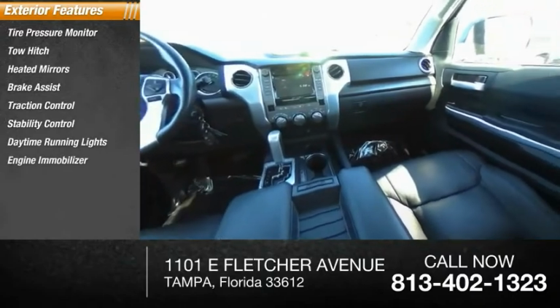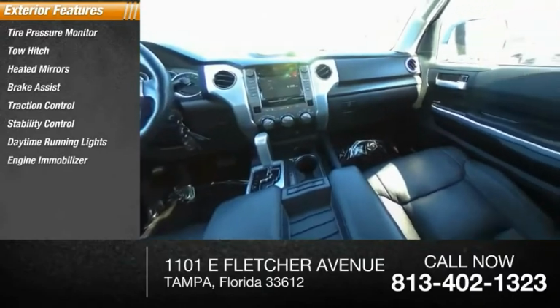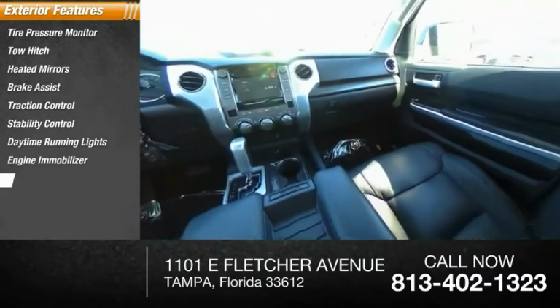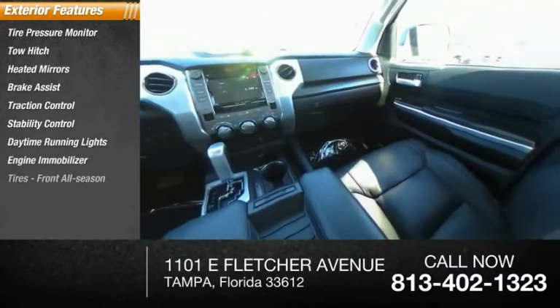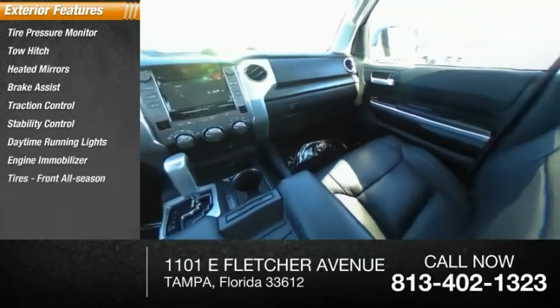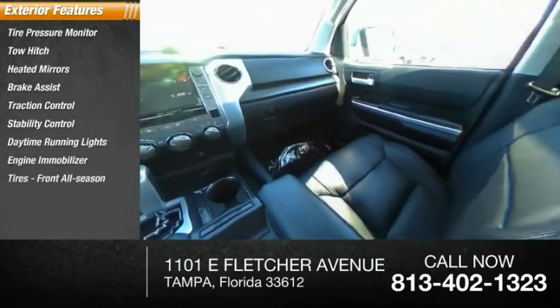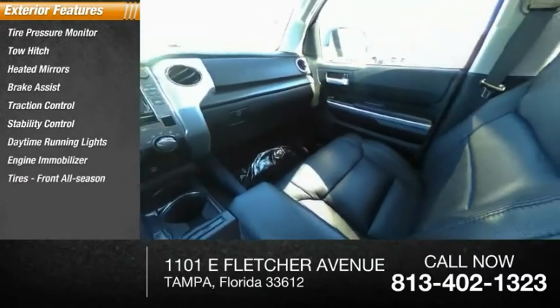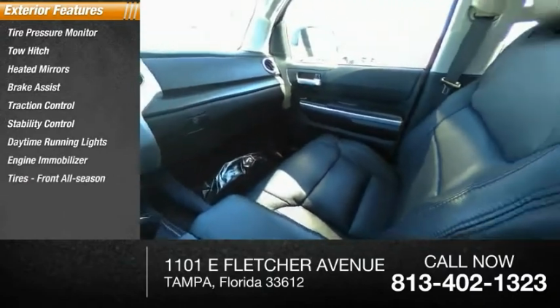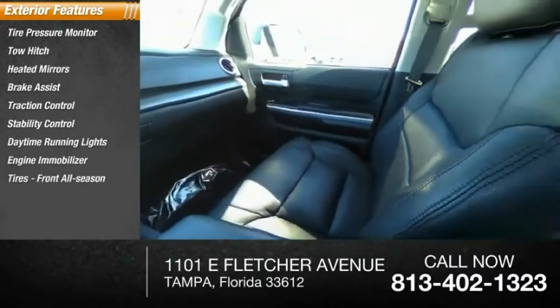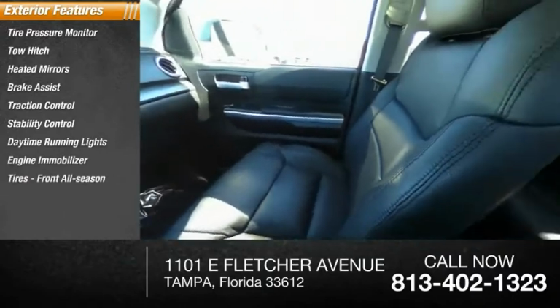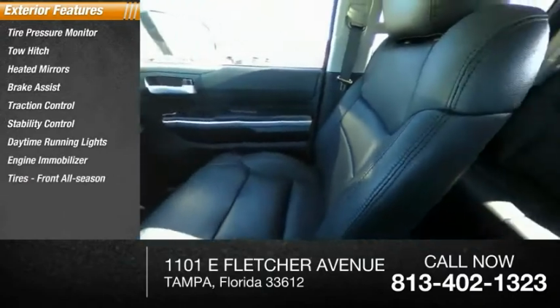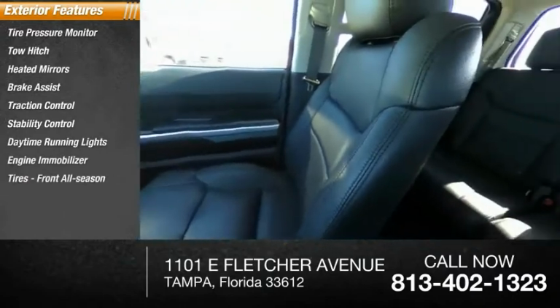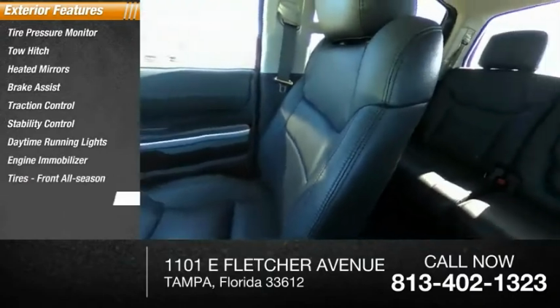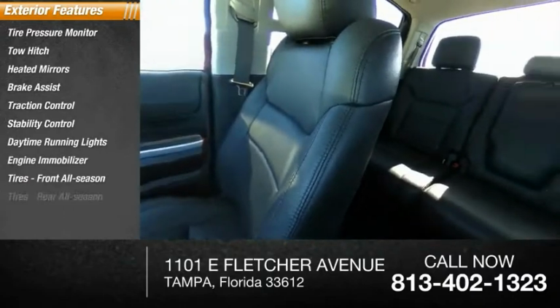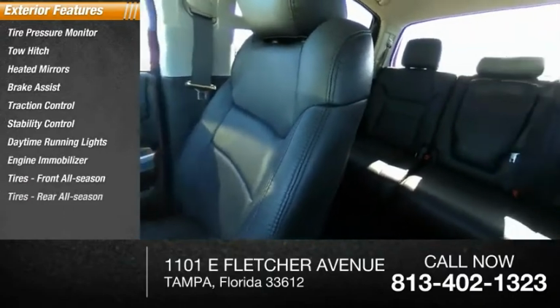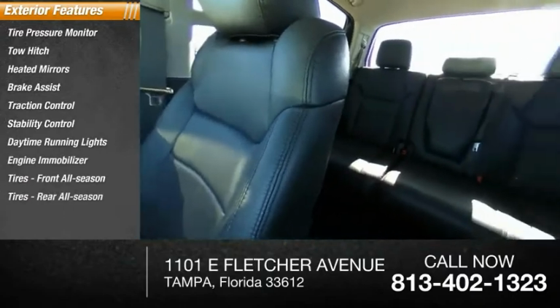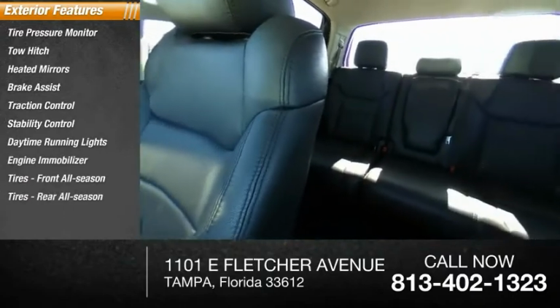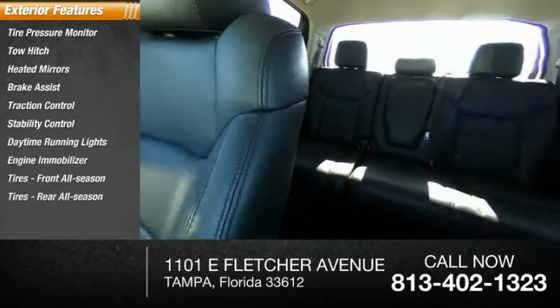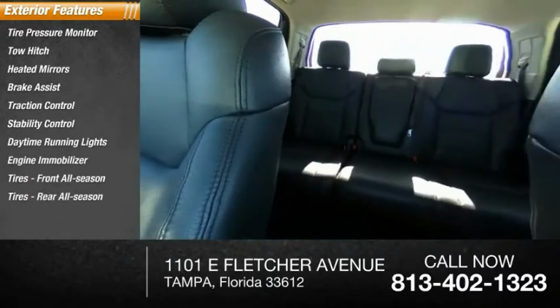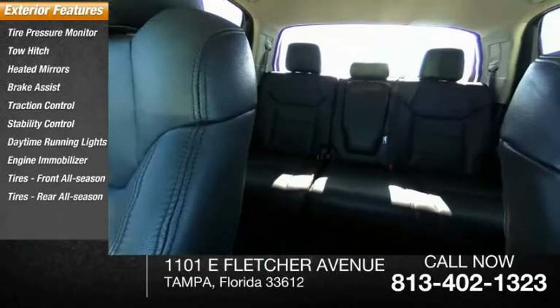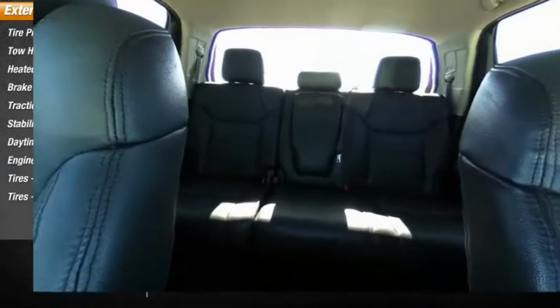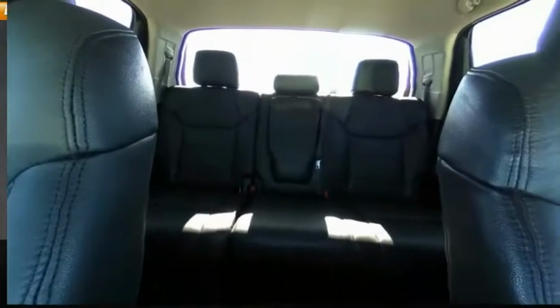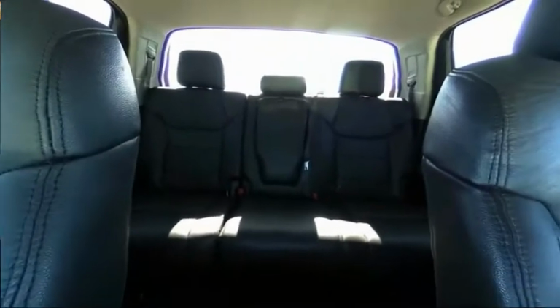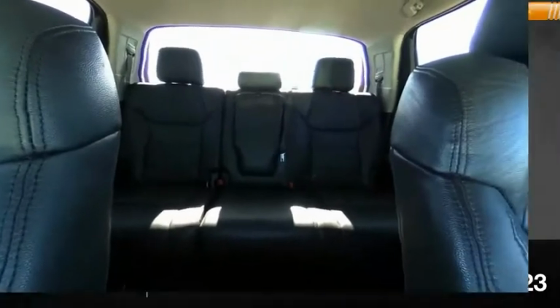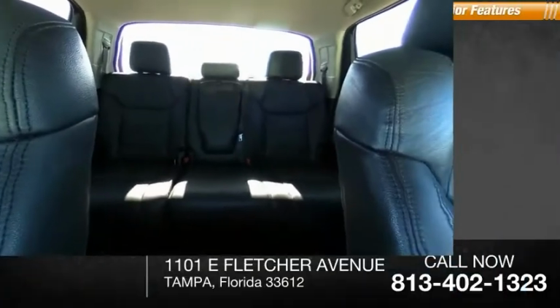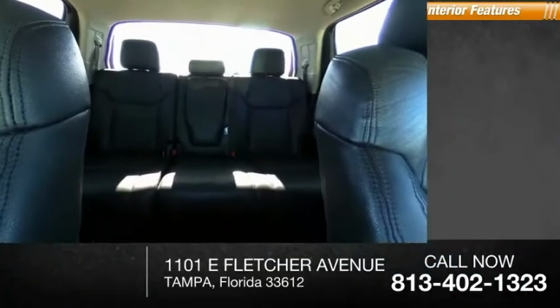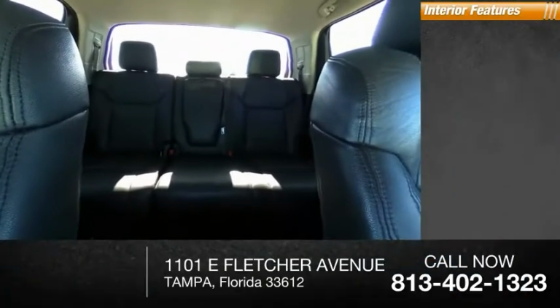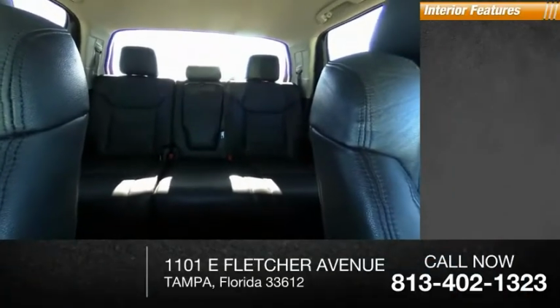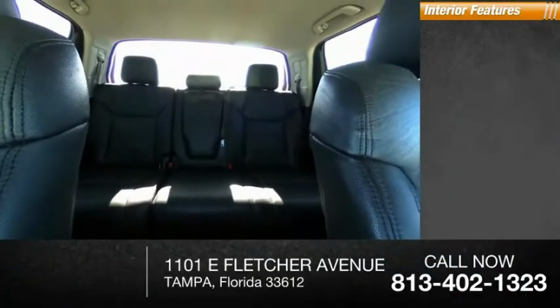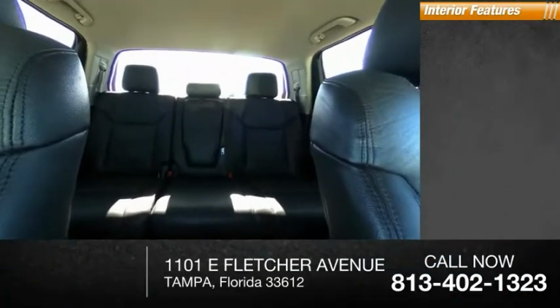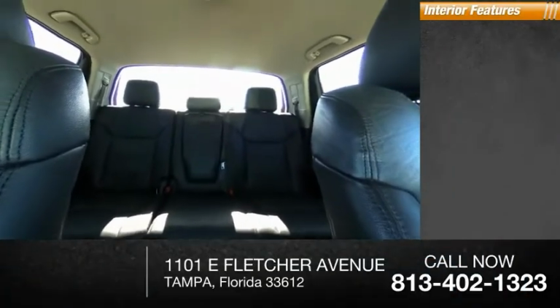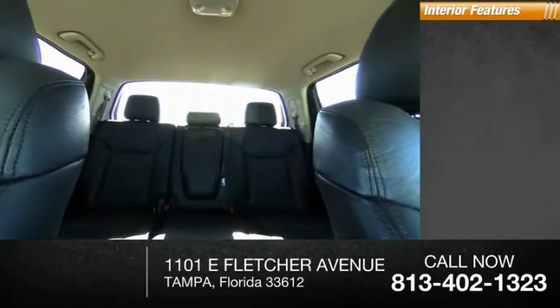Tires front all season, tires rear all season. Inside you'll find backup camera.